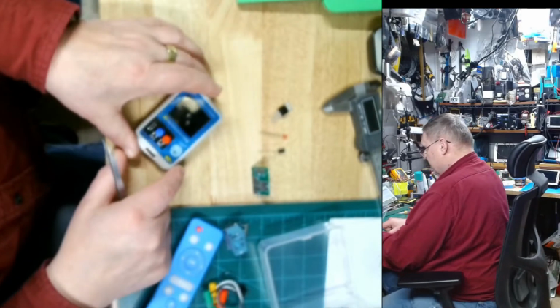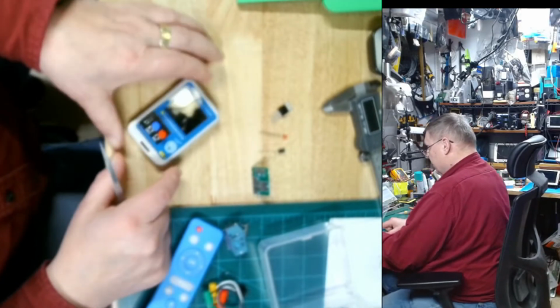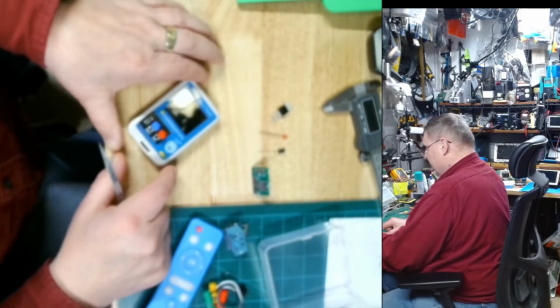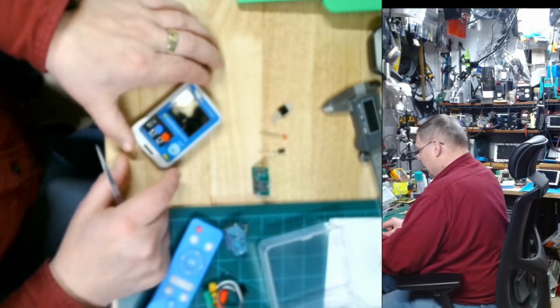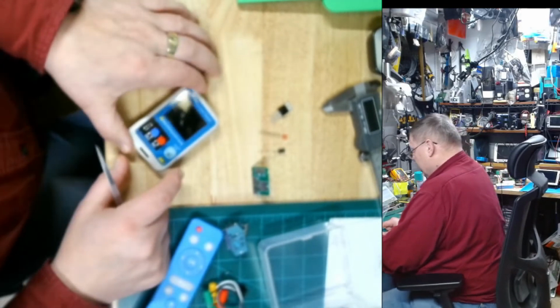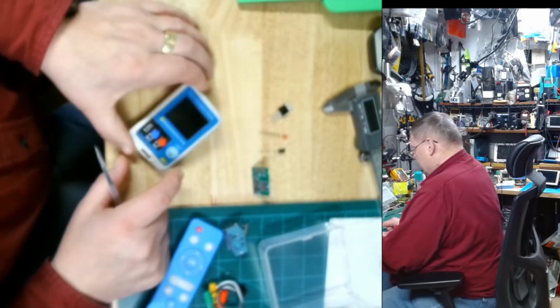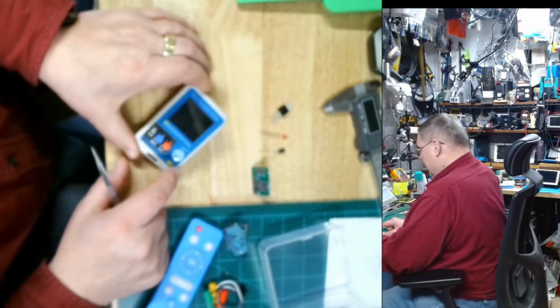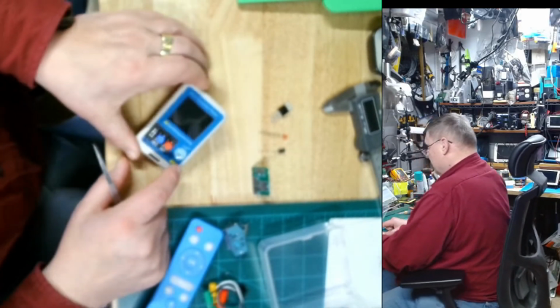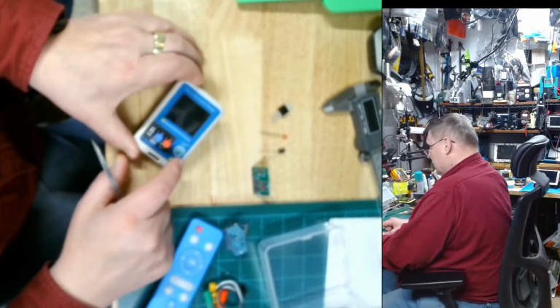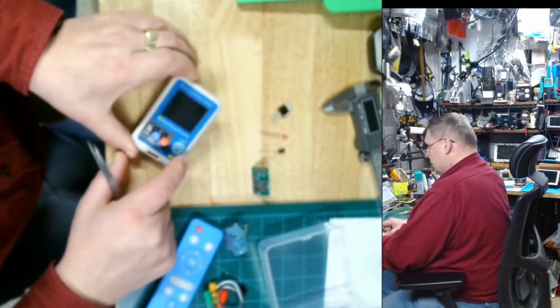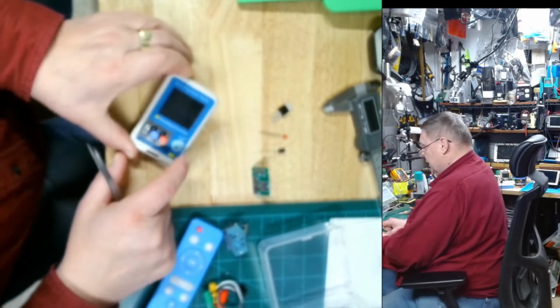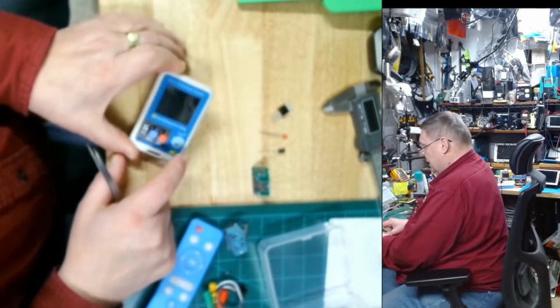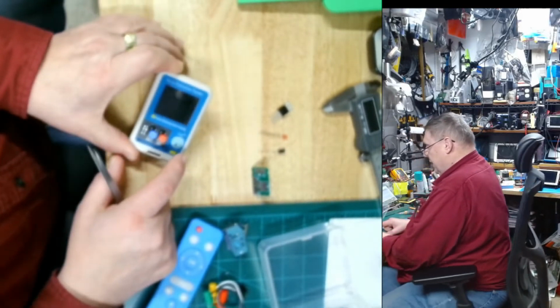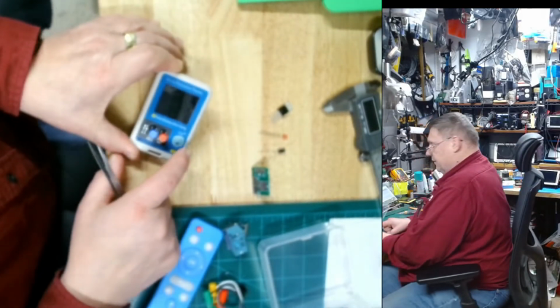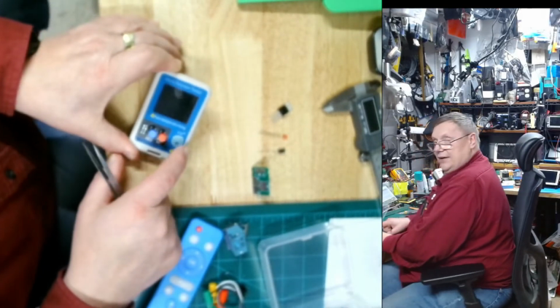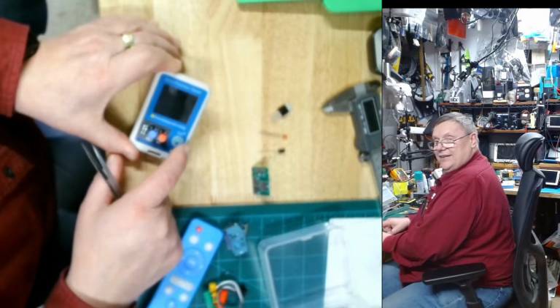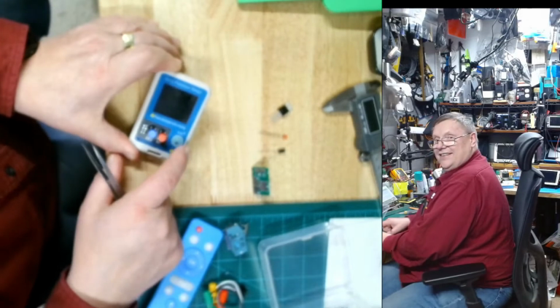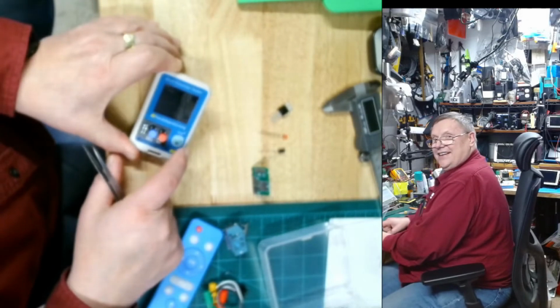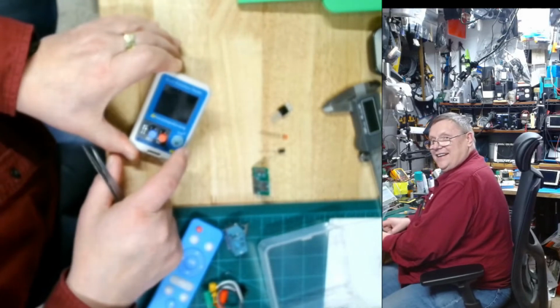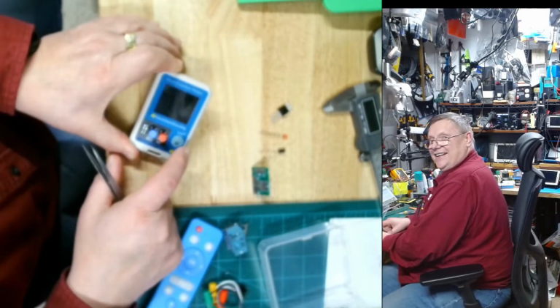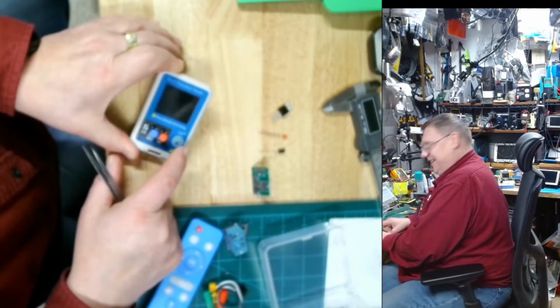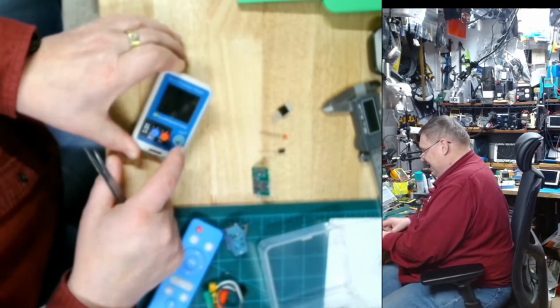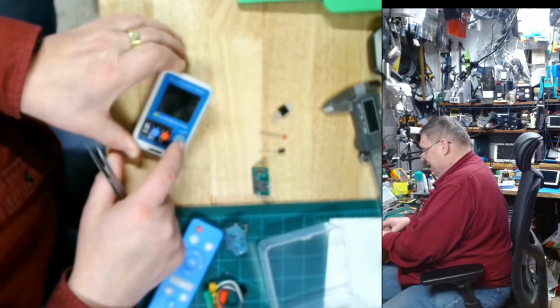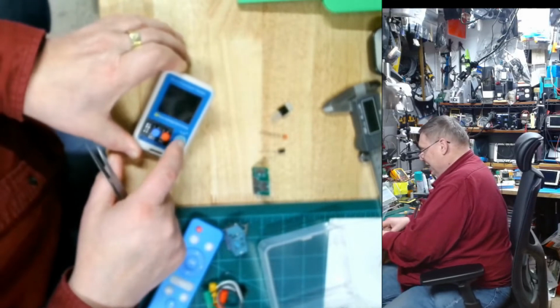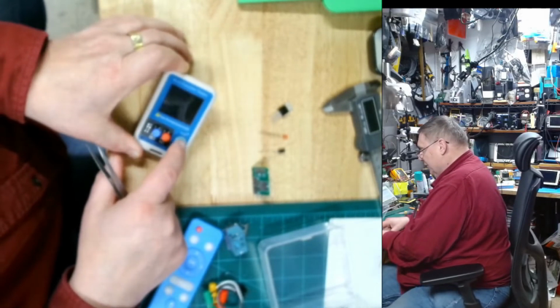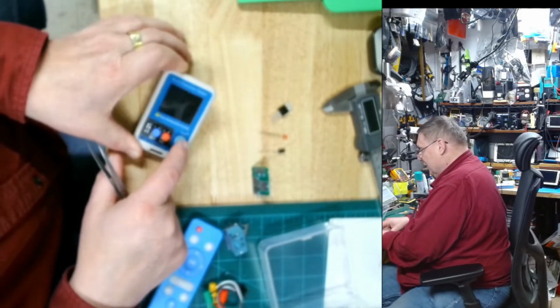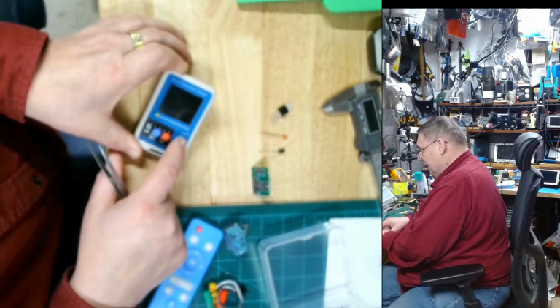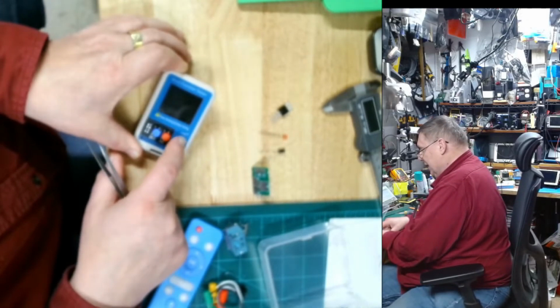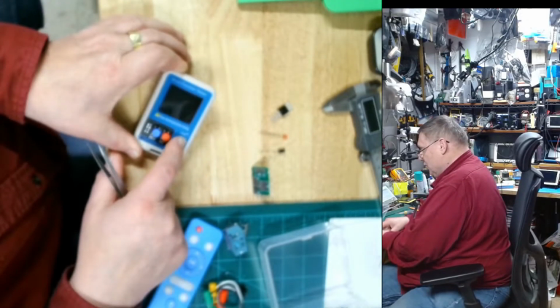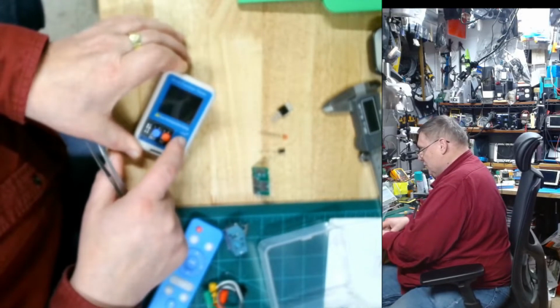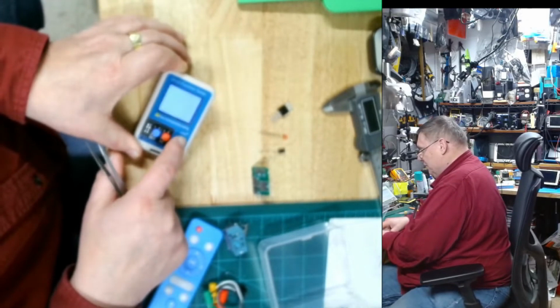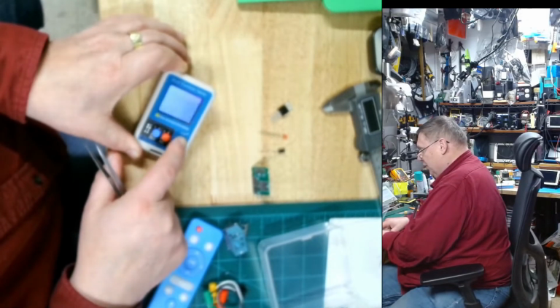It looks like I inadvertently changed the menu.